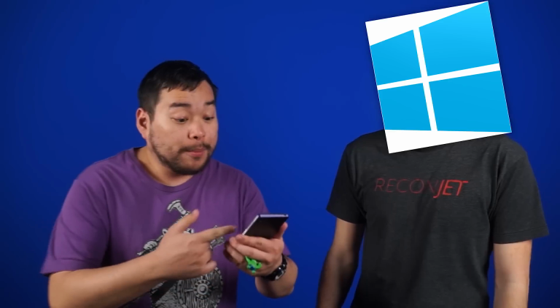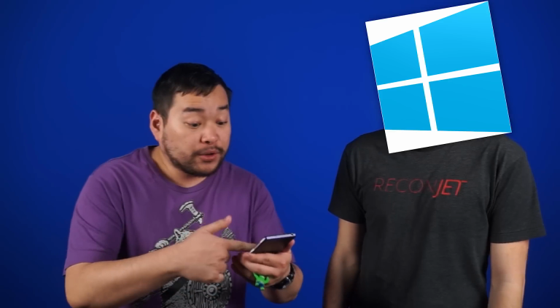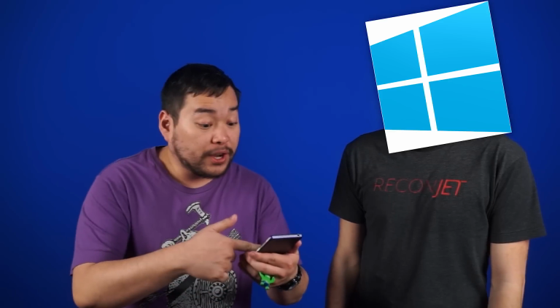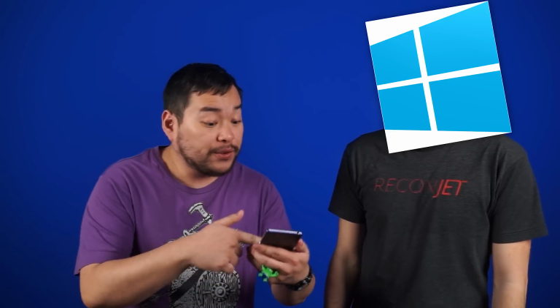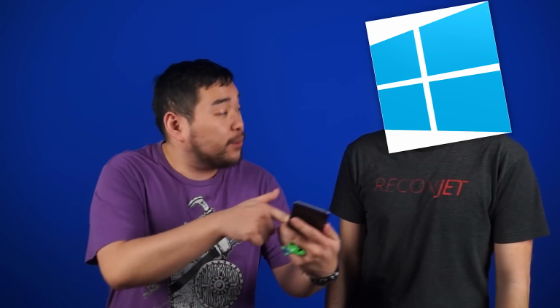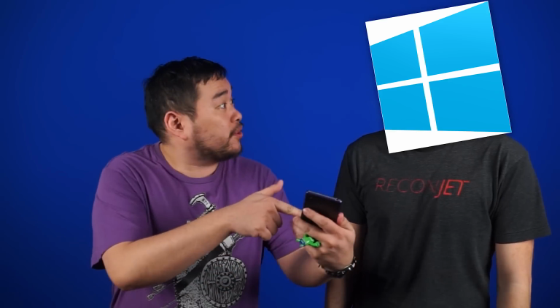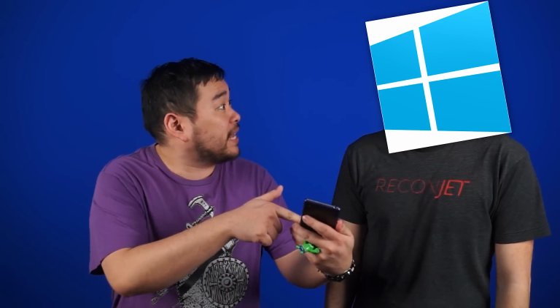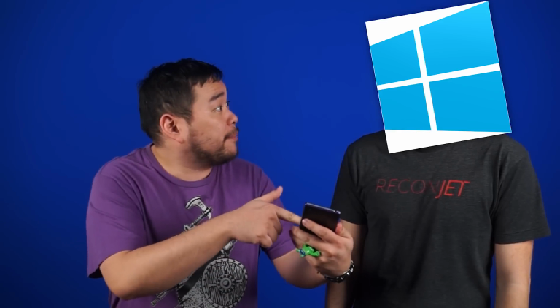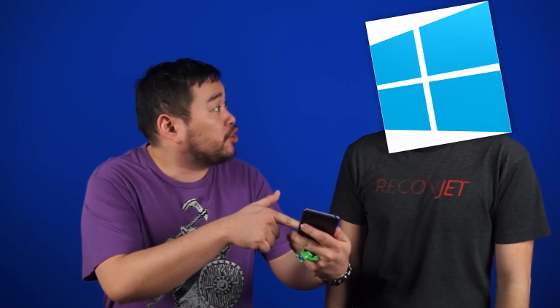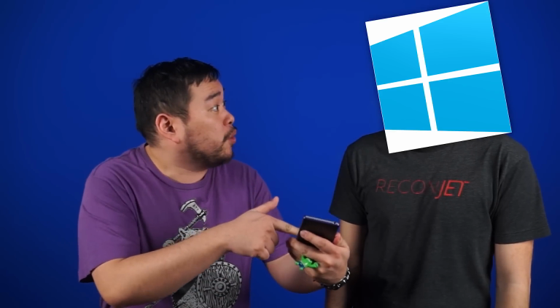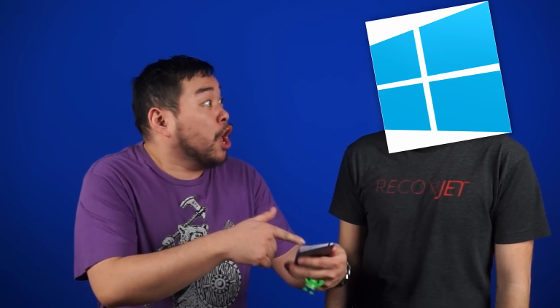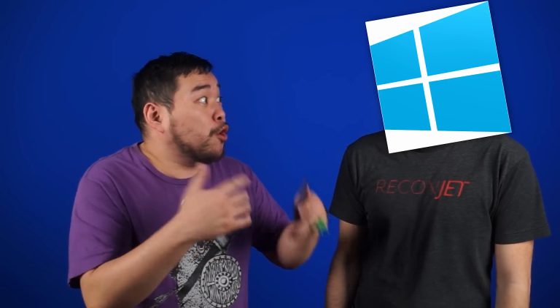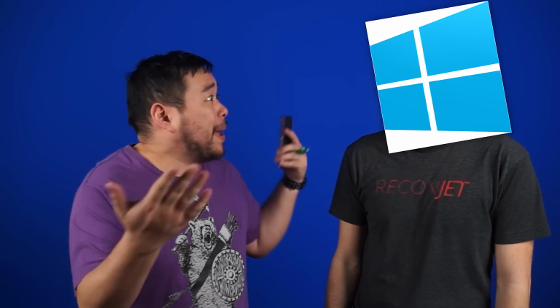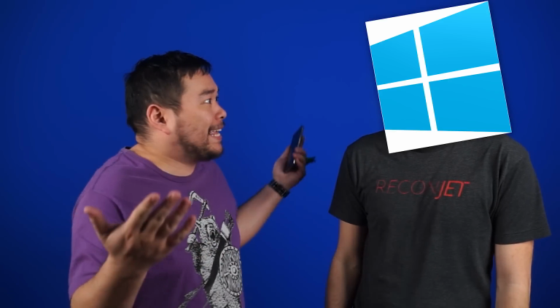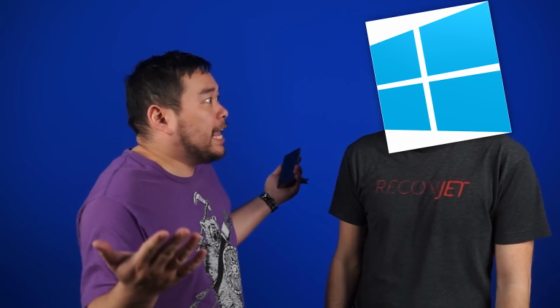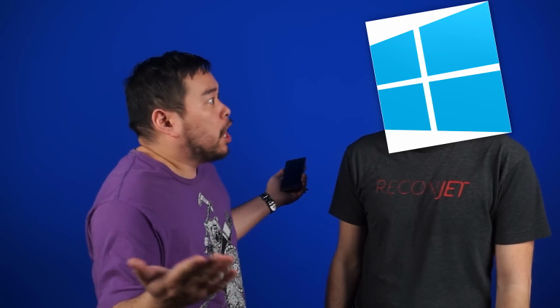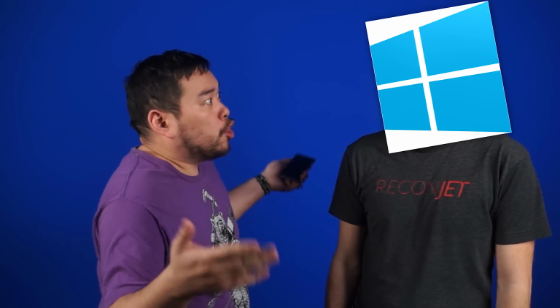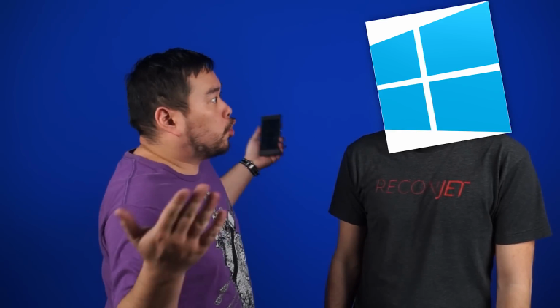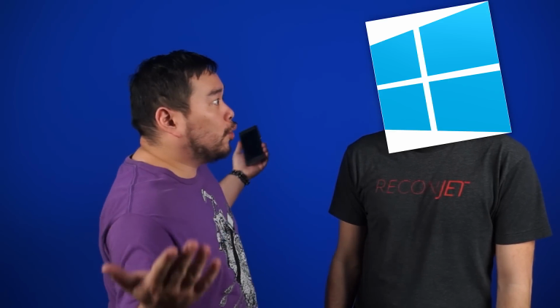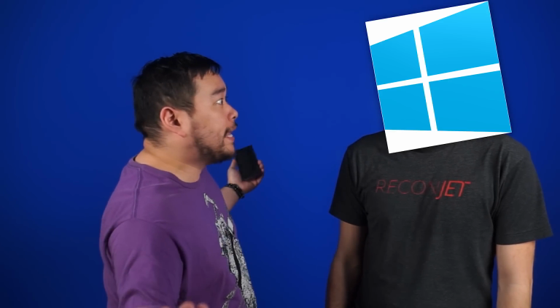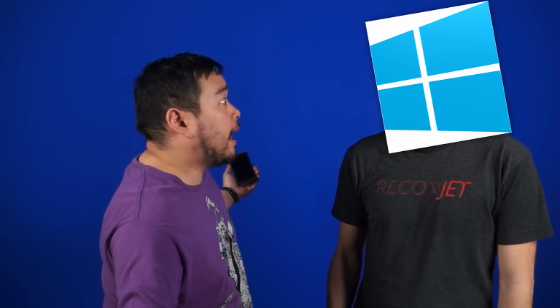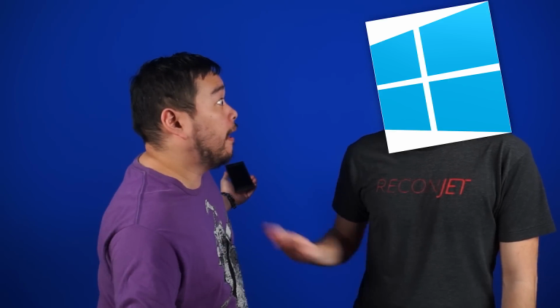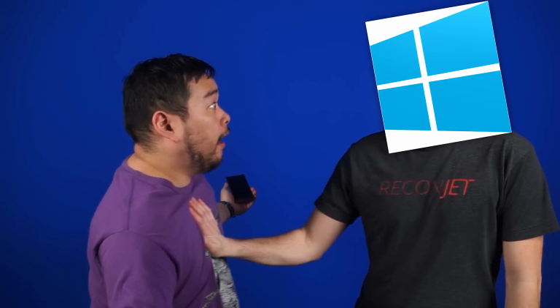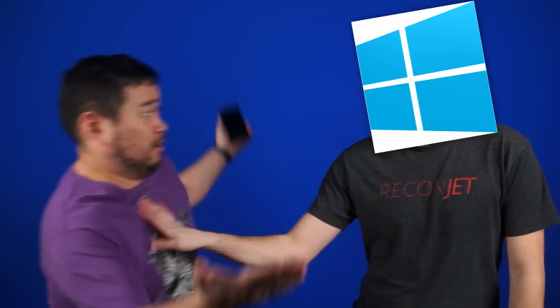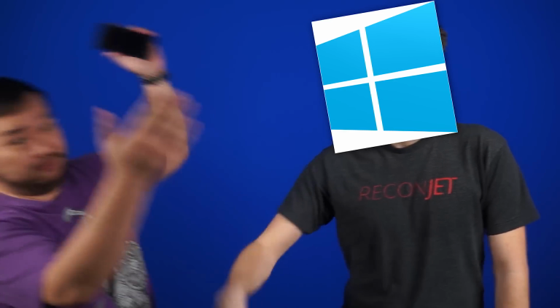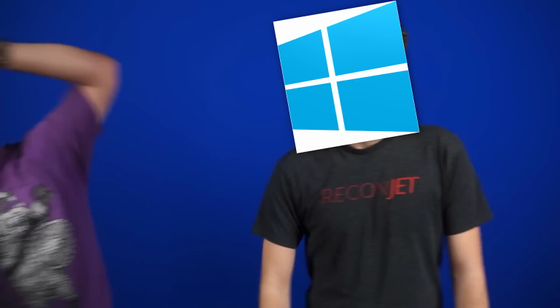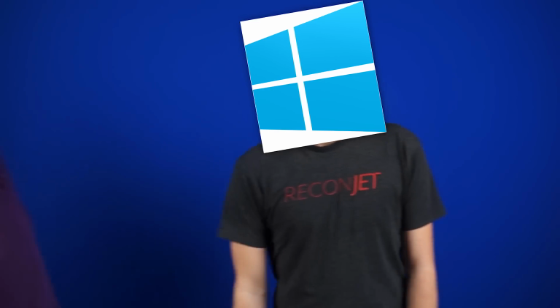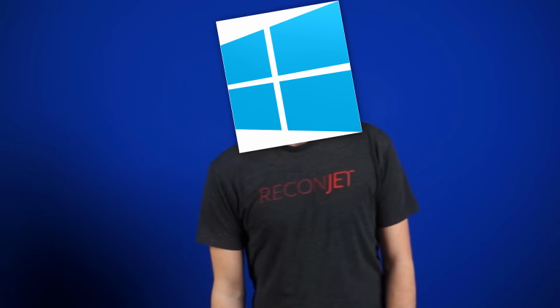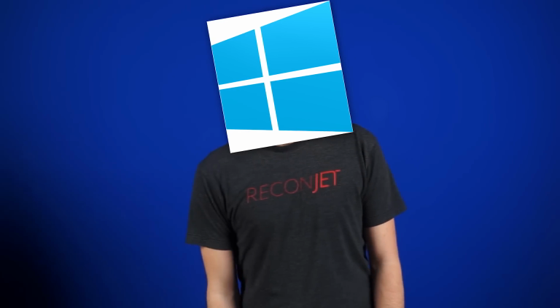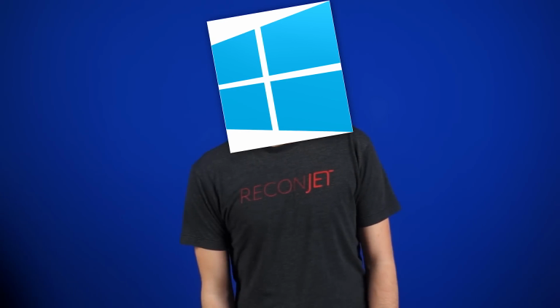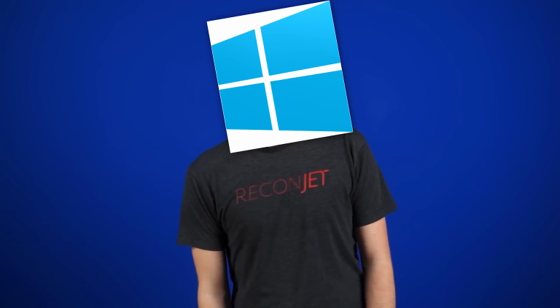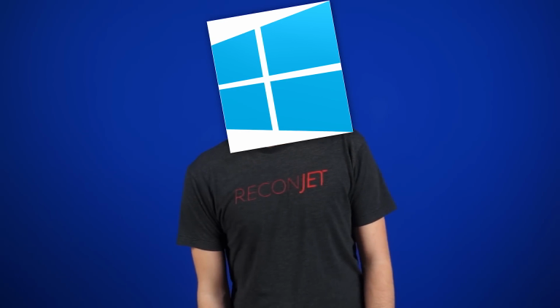Yo, Microsoft, you see what they're saying about you? You're back in! You're cool again! Dang straight!